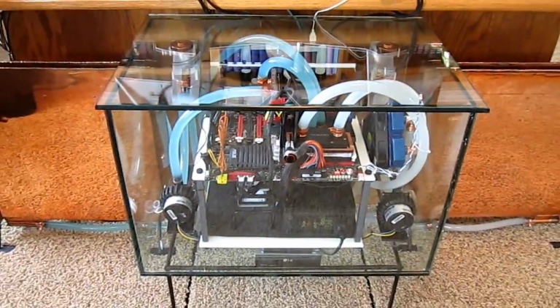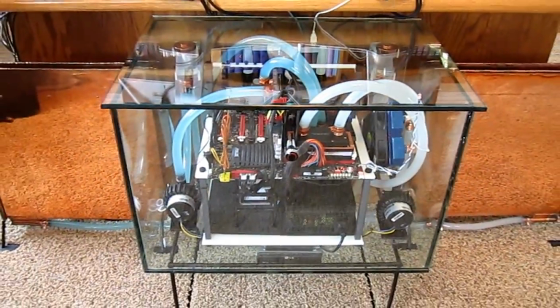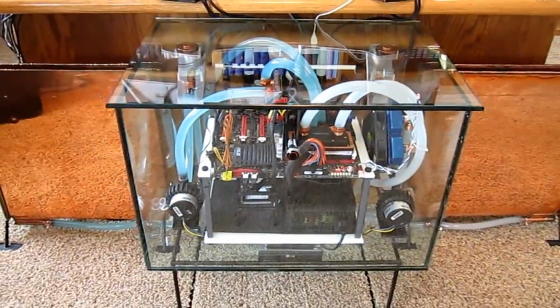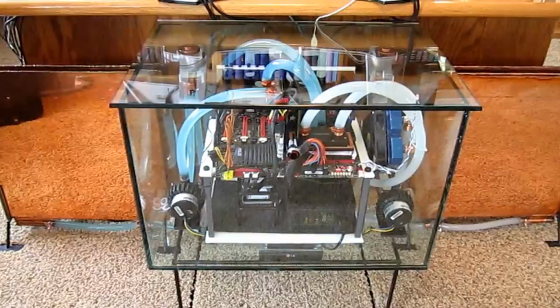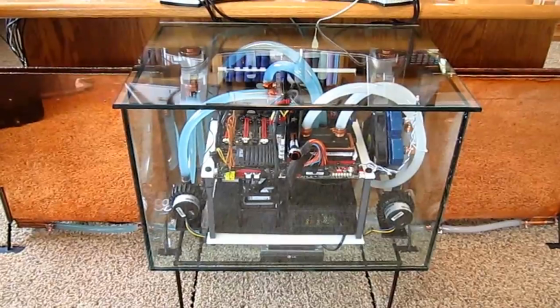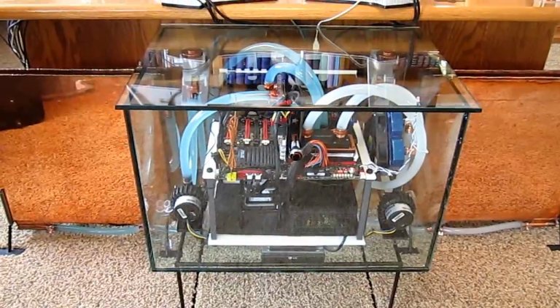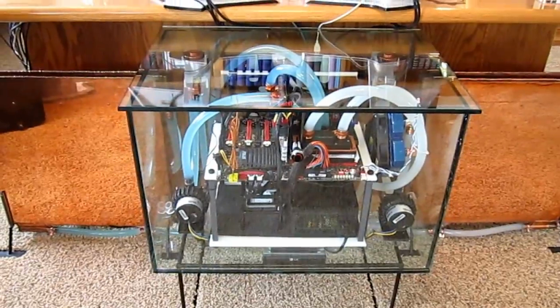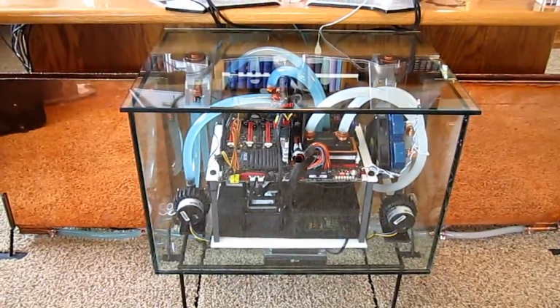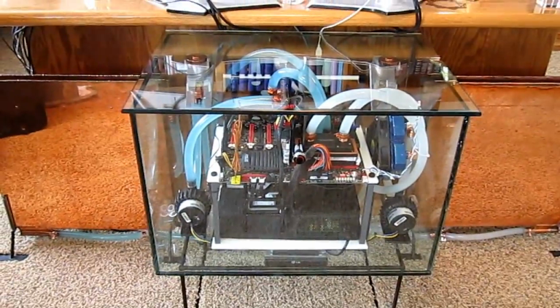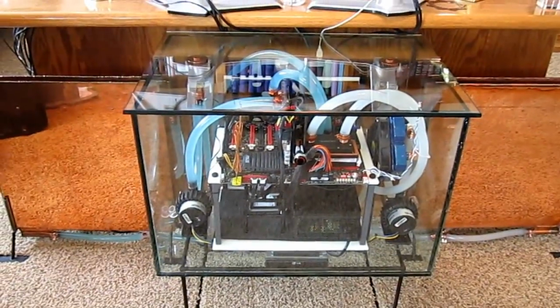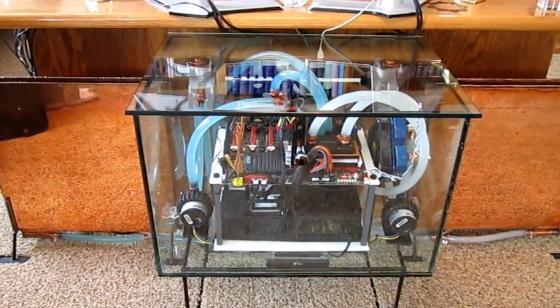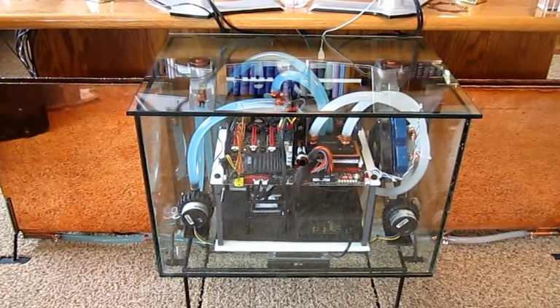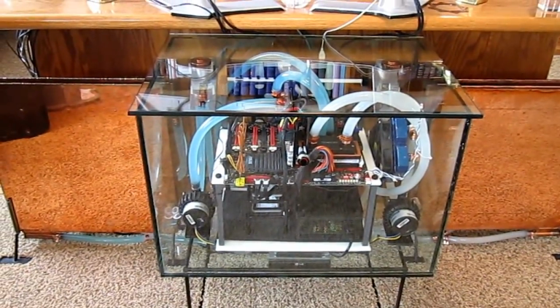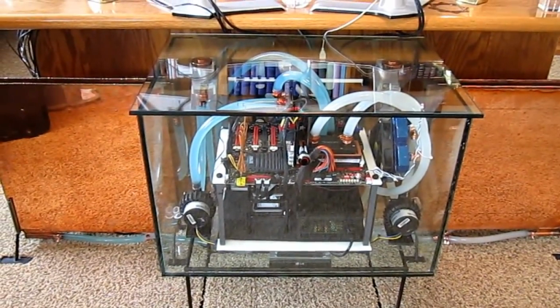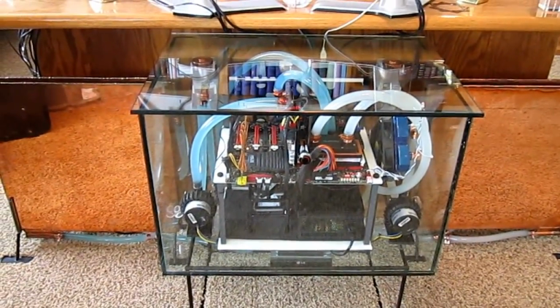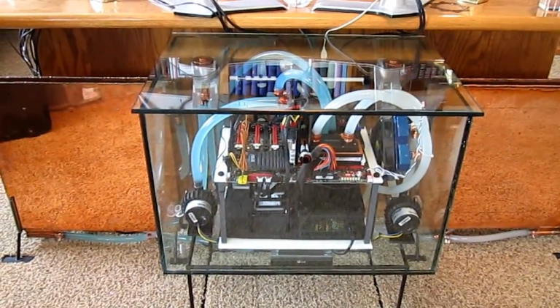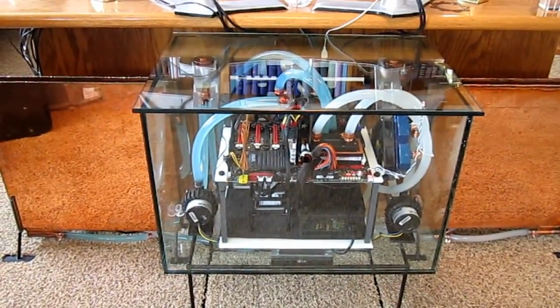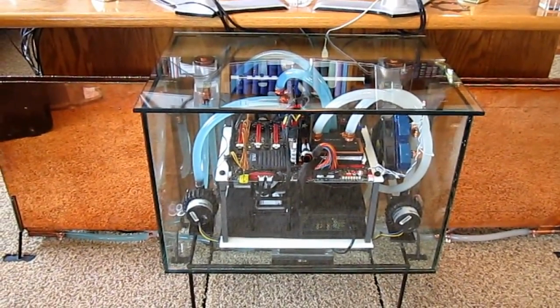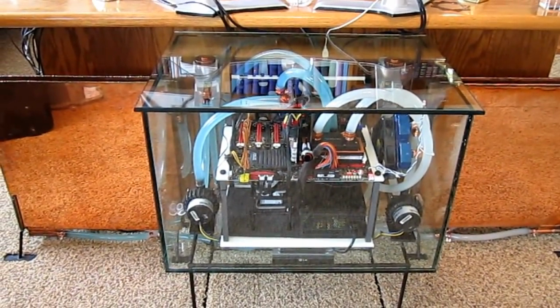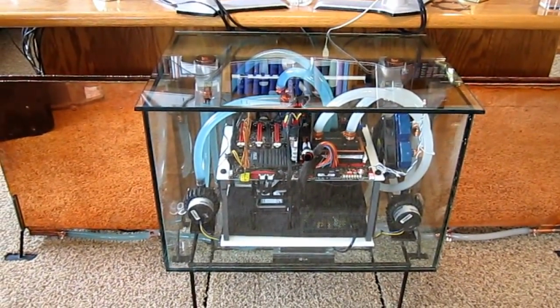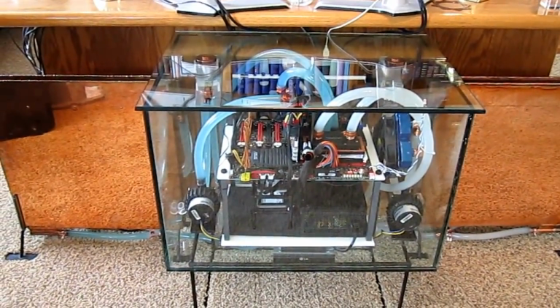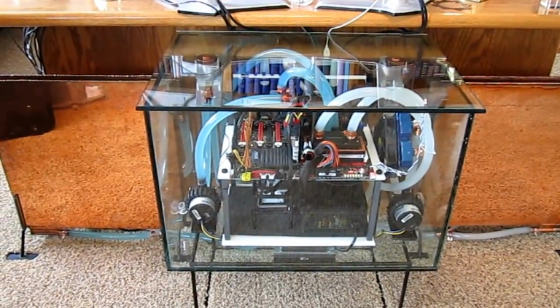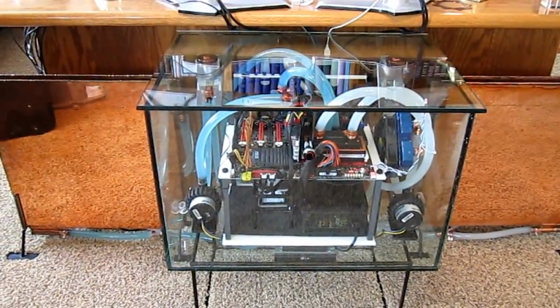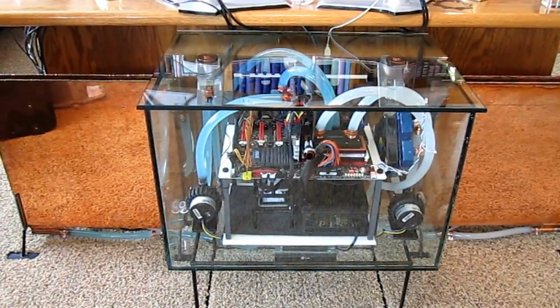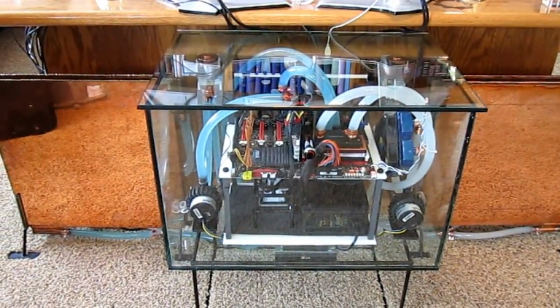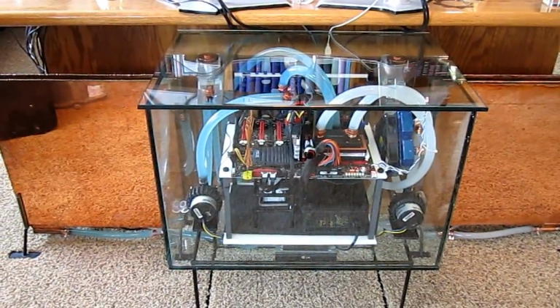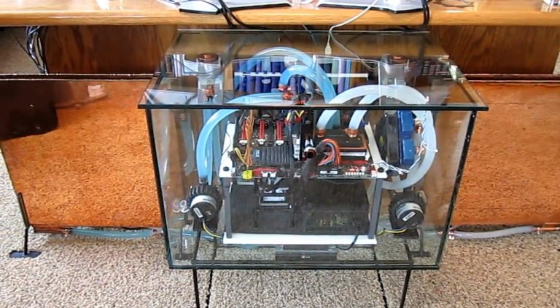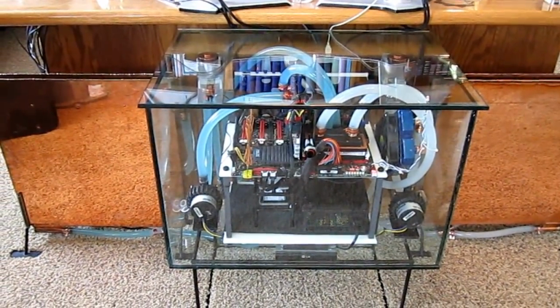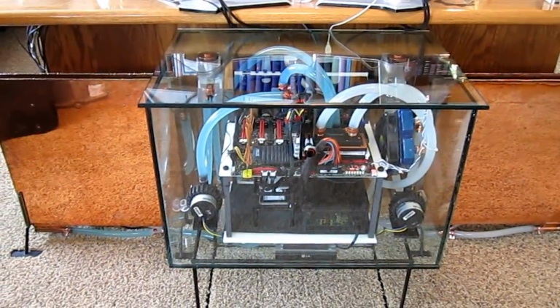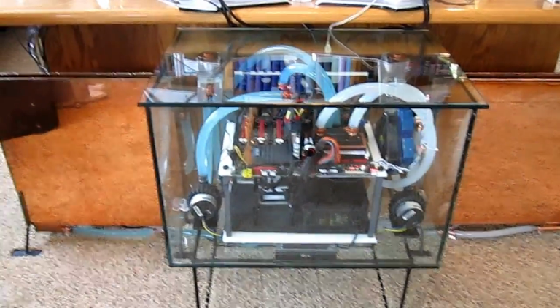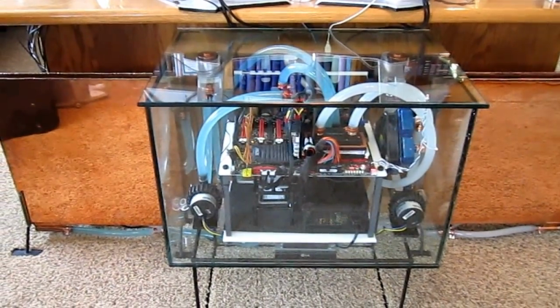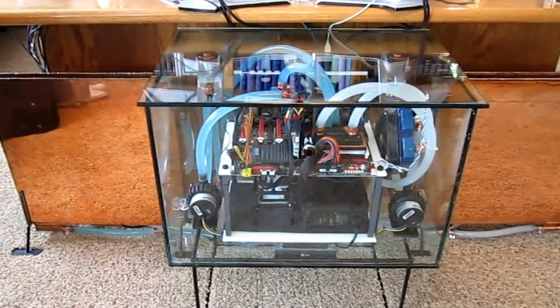No more buying computer cases for me. This is just too simple. Oh yeah.